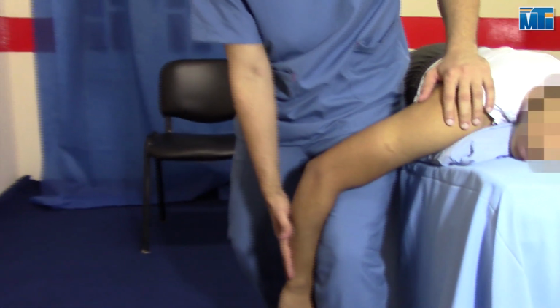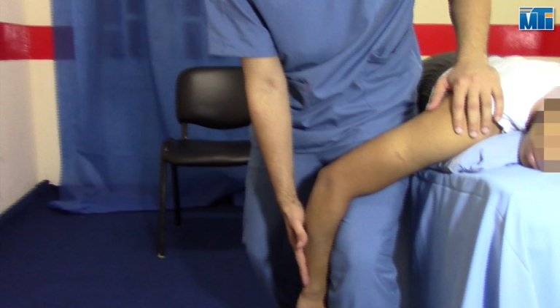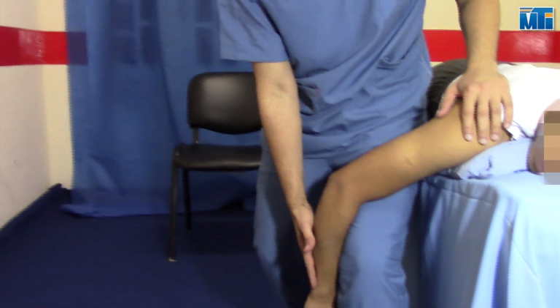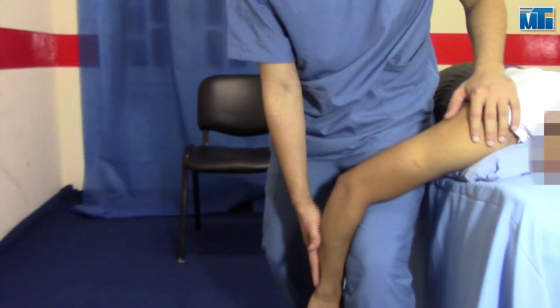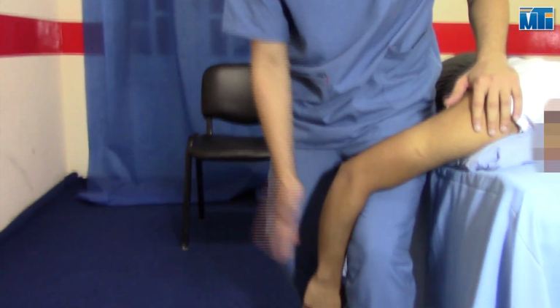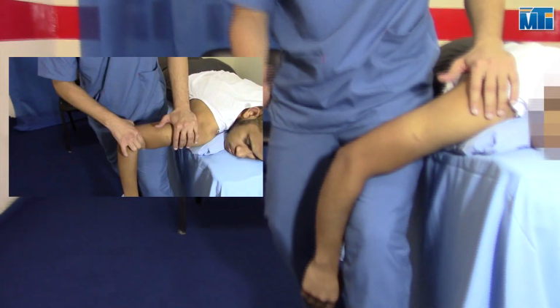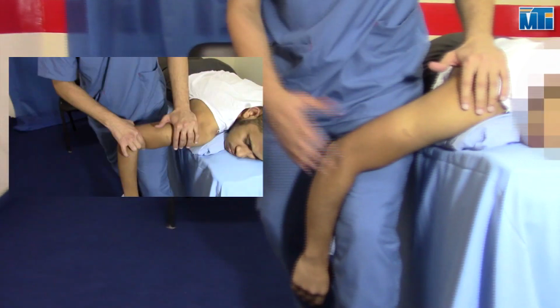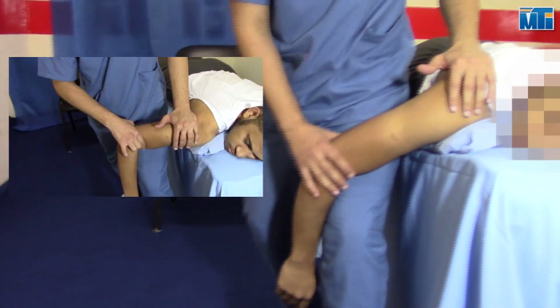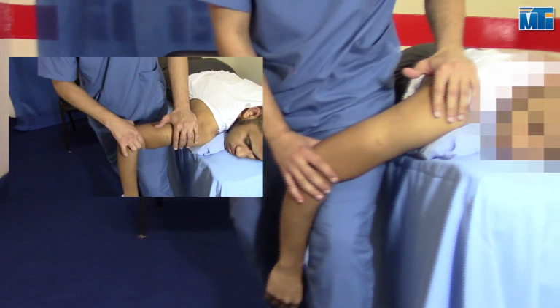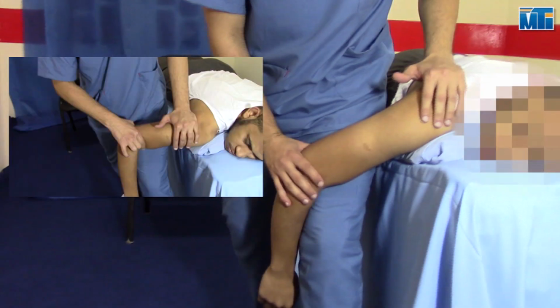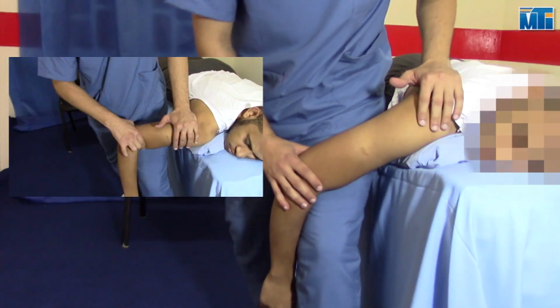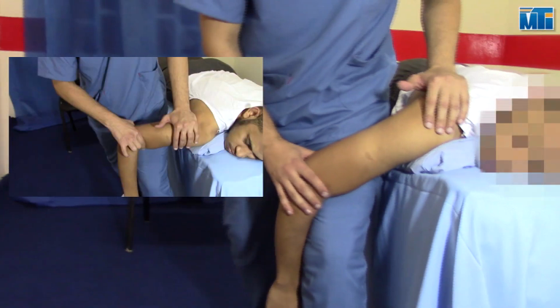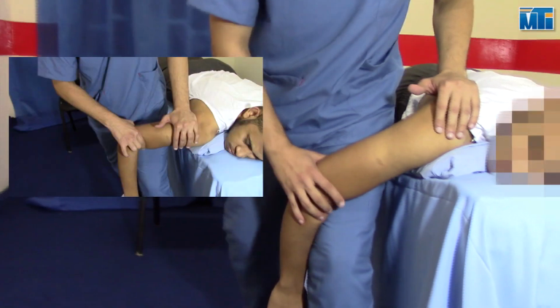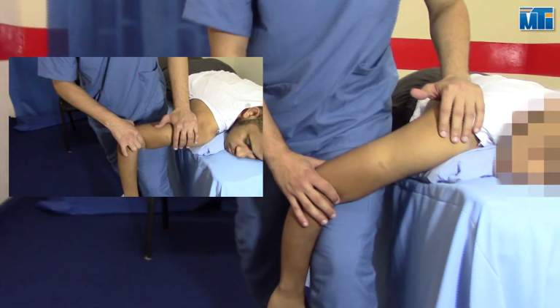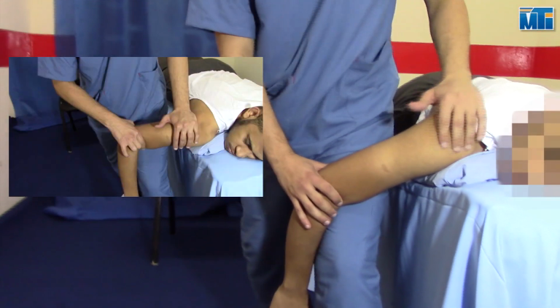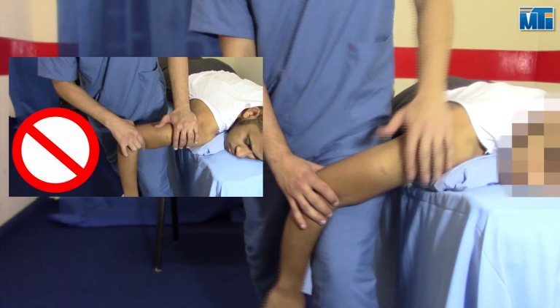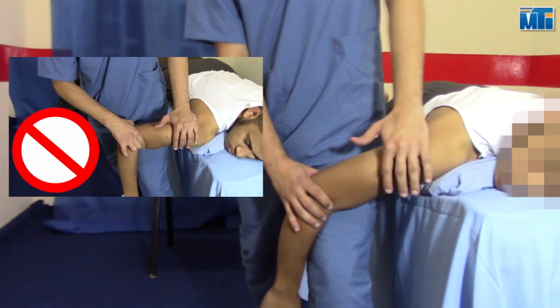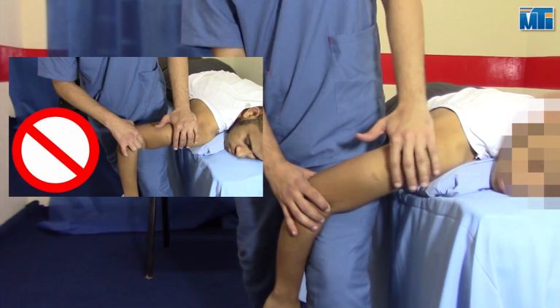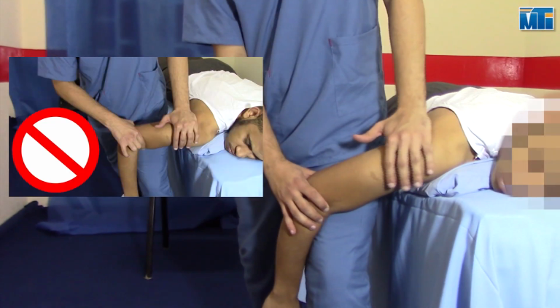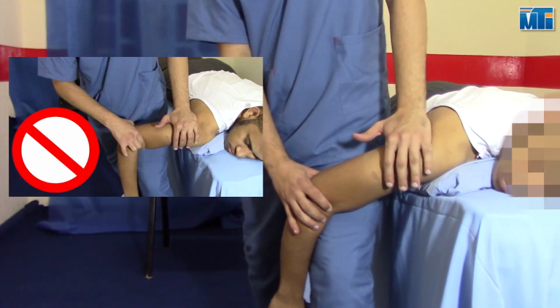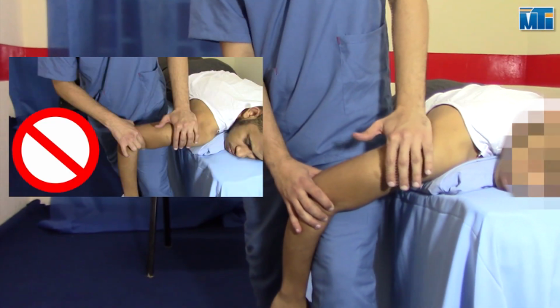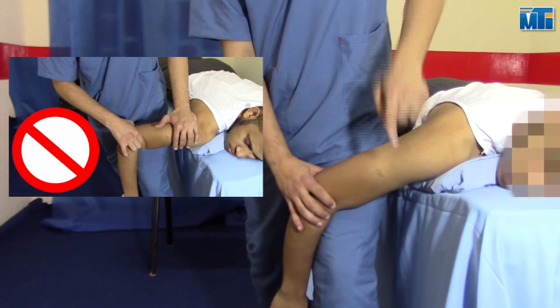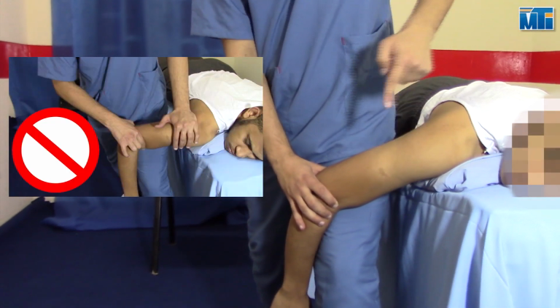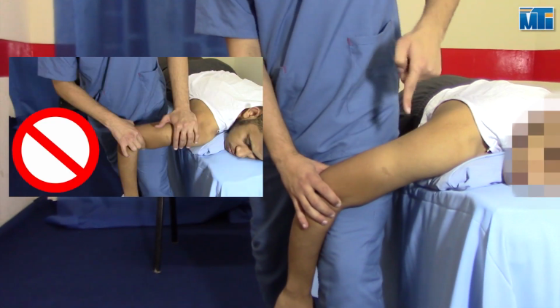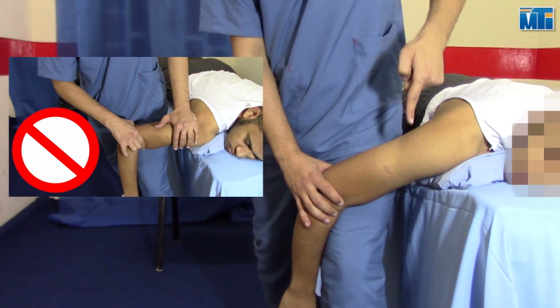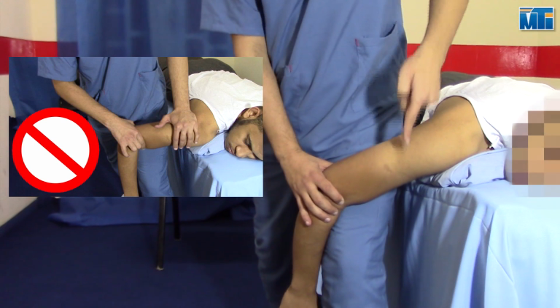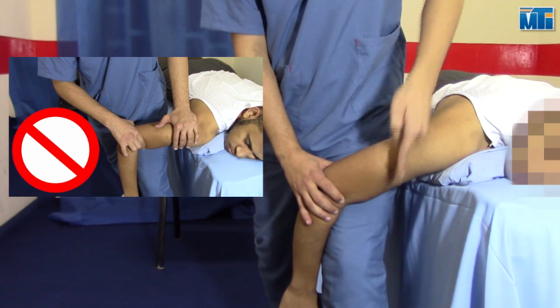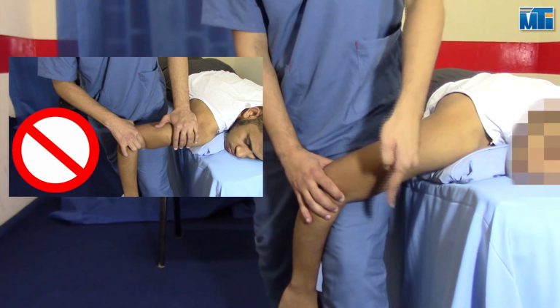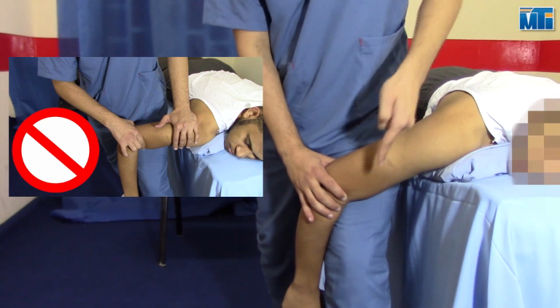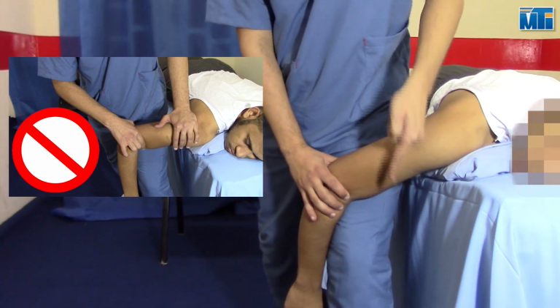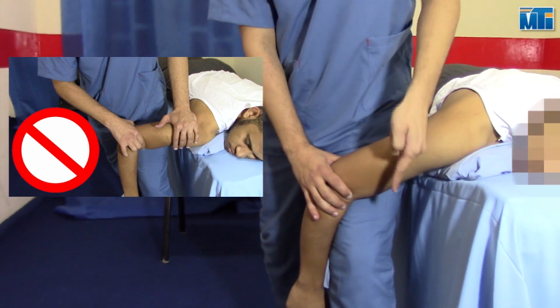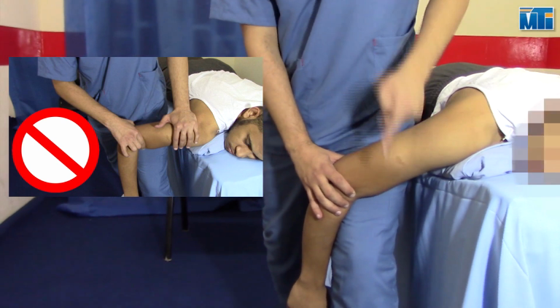To avoid the risk of subluxation, never put the shoulder in 90 degrees abduction without some flexion.